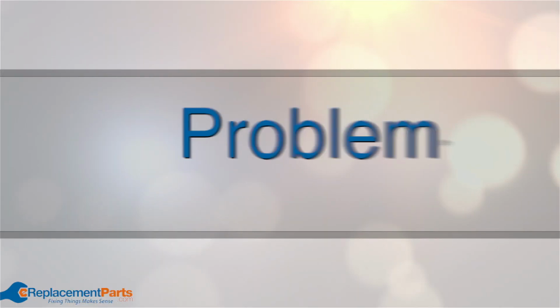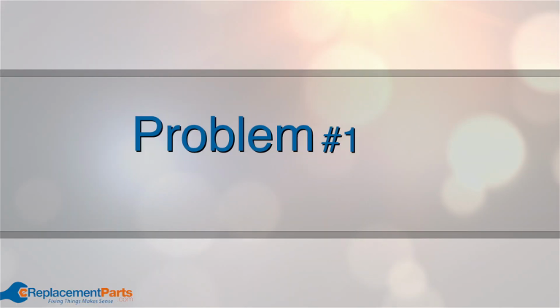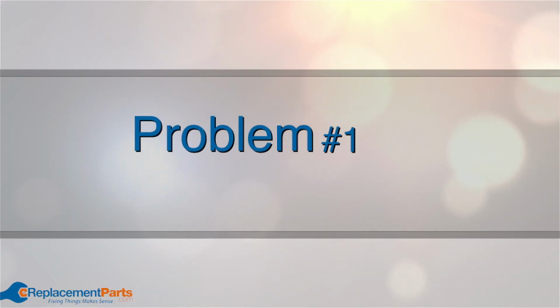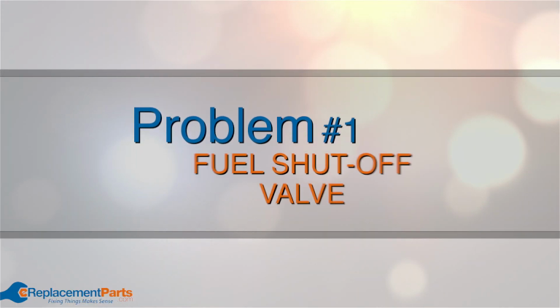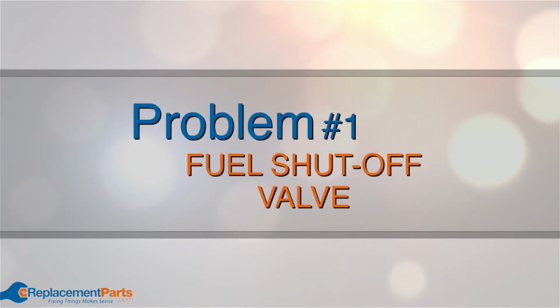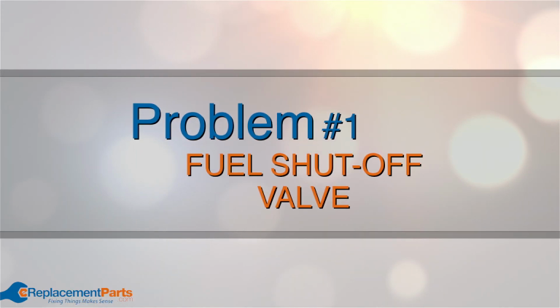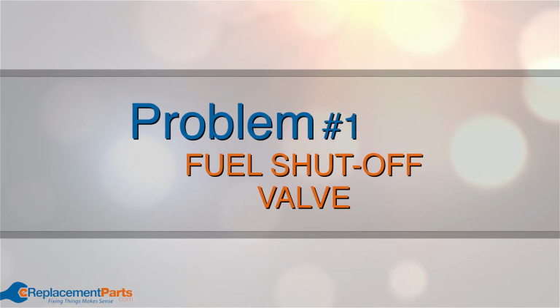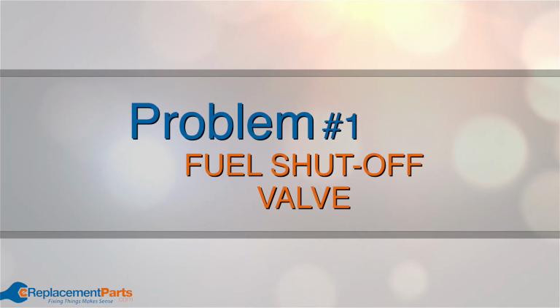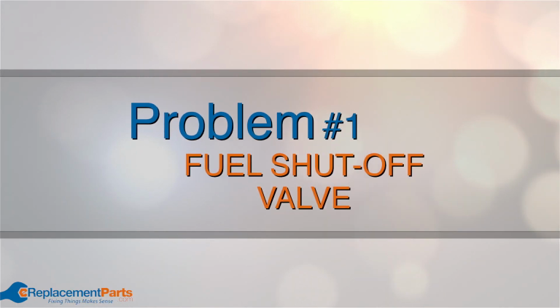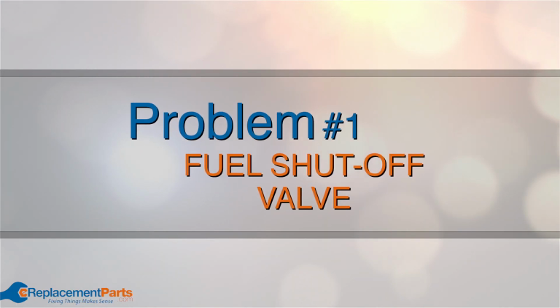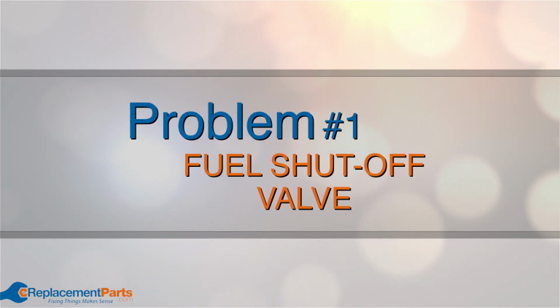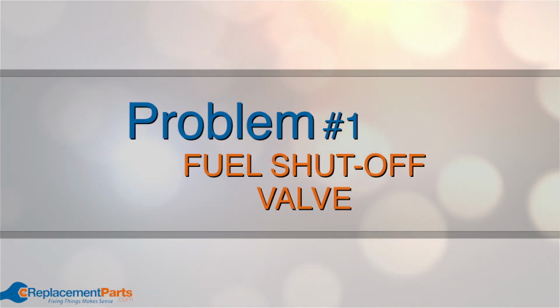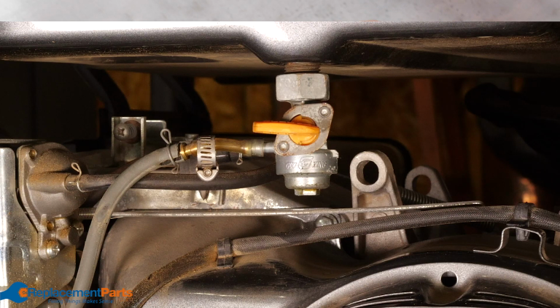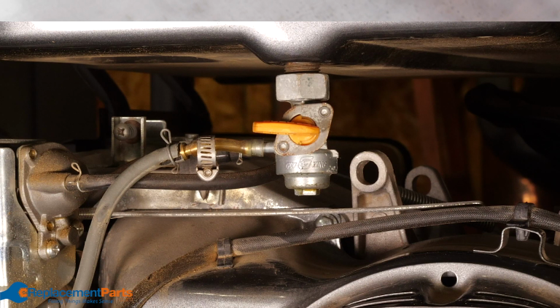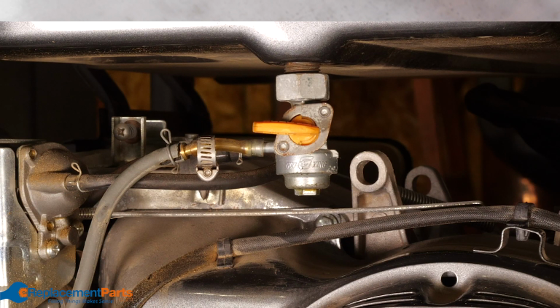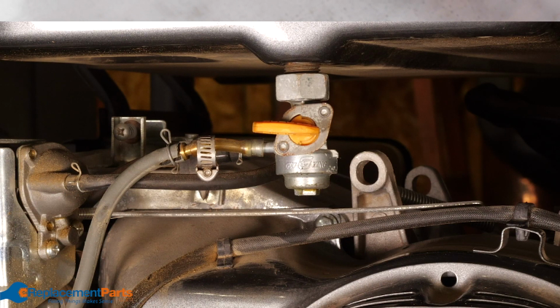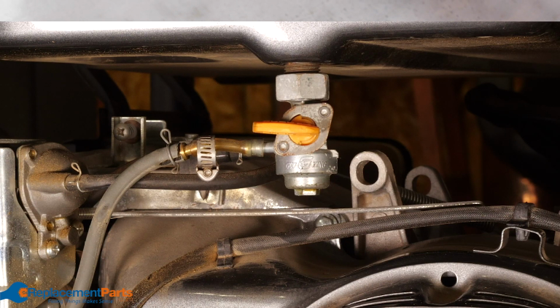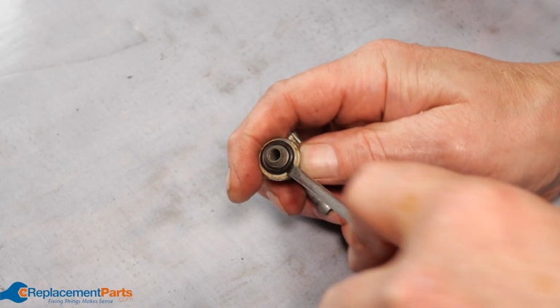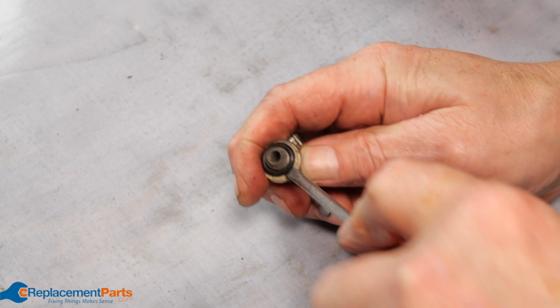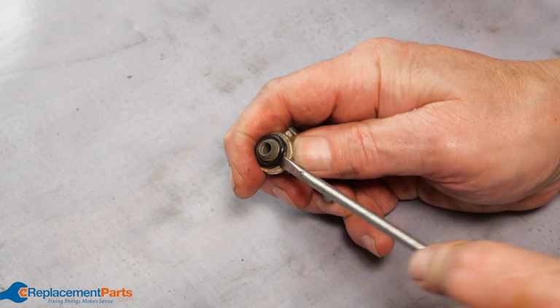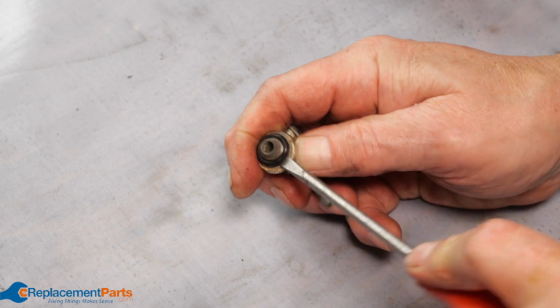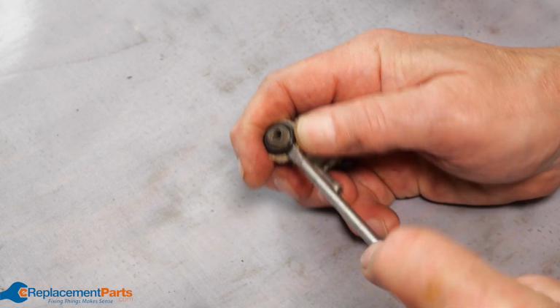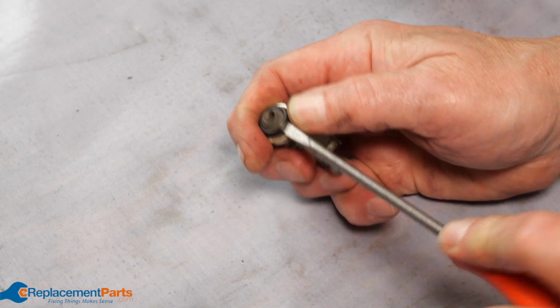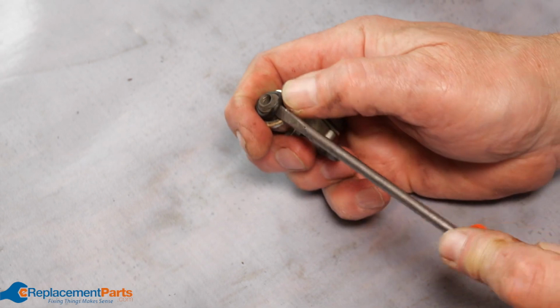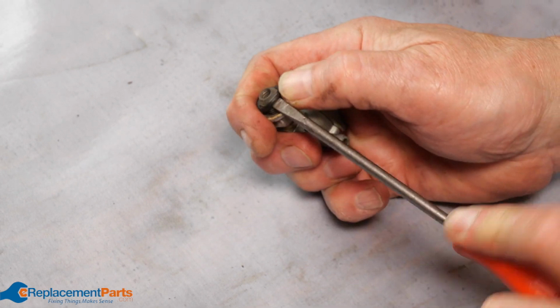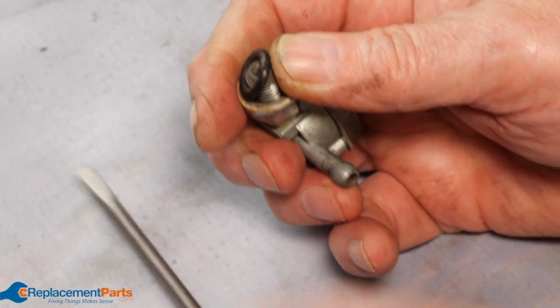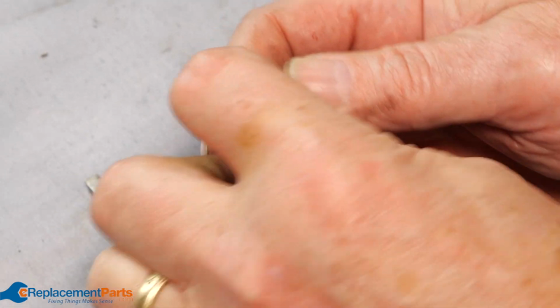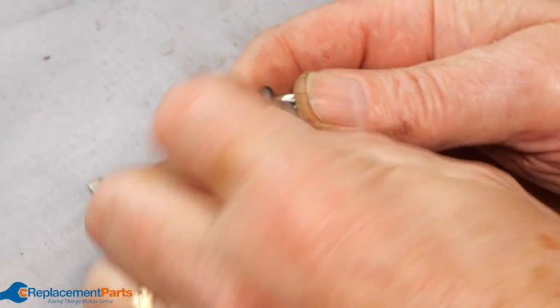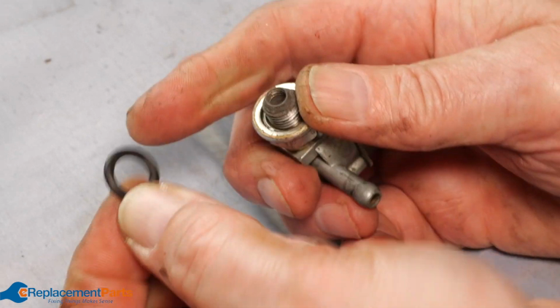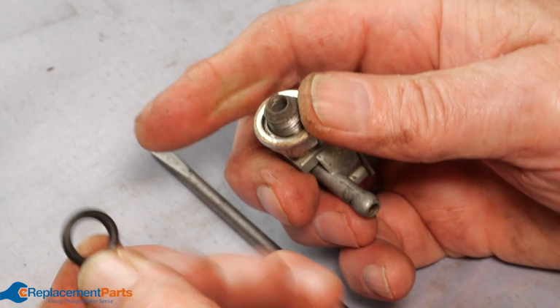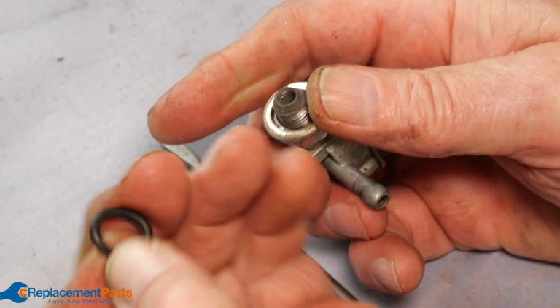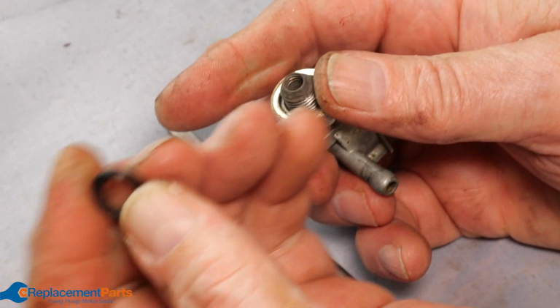Problem number one: fuel shutoff valve. Inspect this for leaks as the rubber o-rings can leak over time. Replace the o-rings if you notice any leaking.